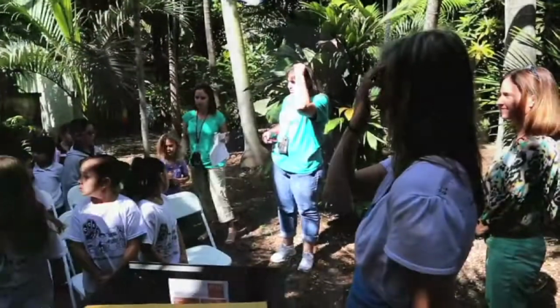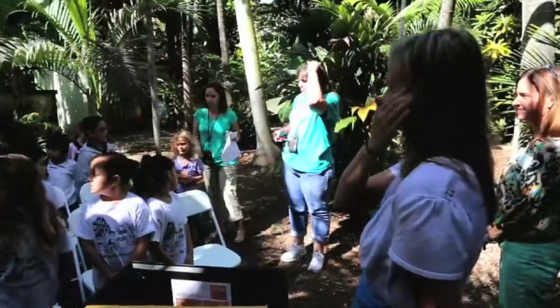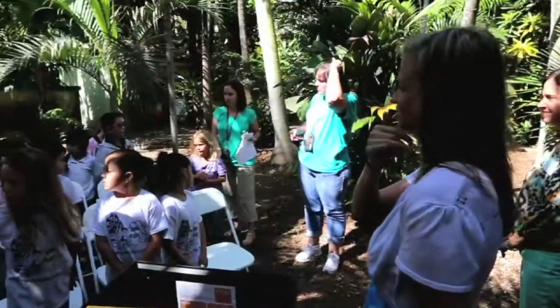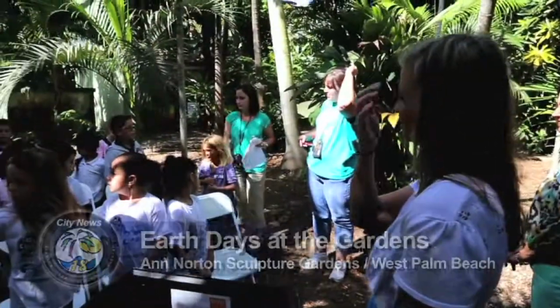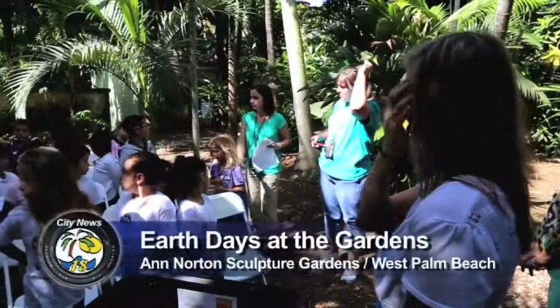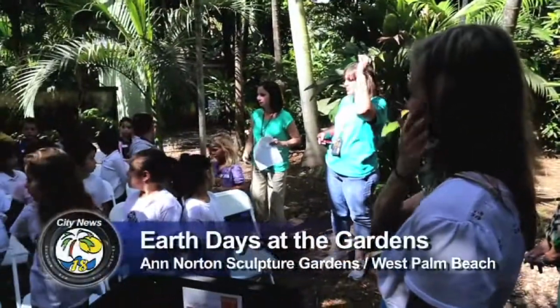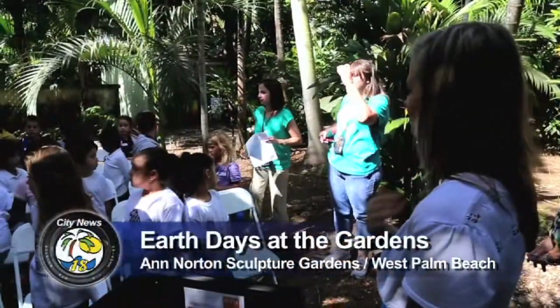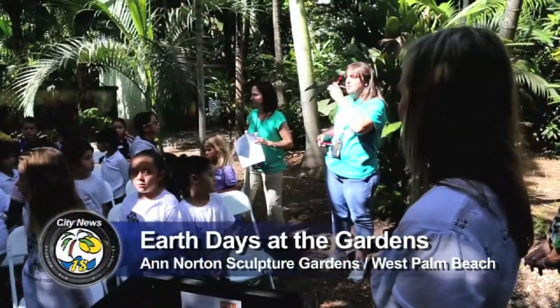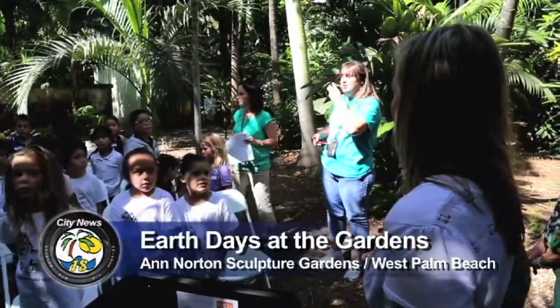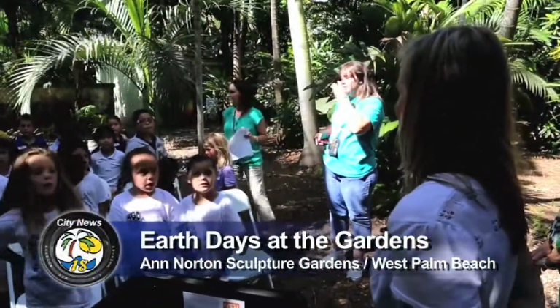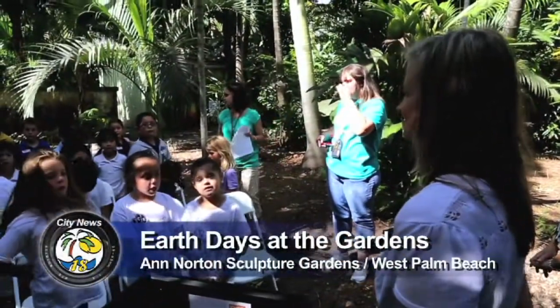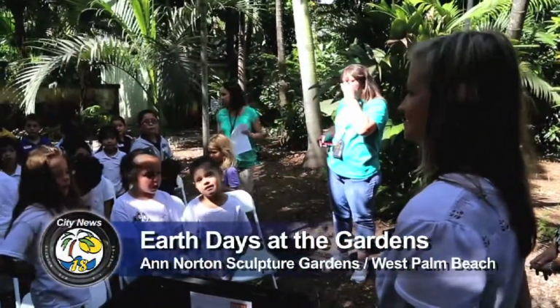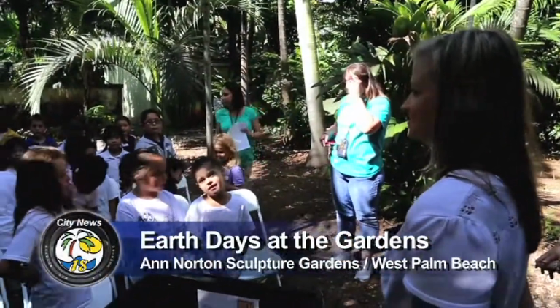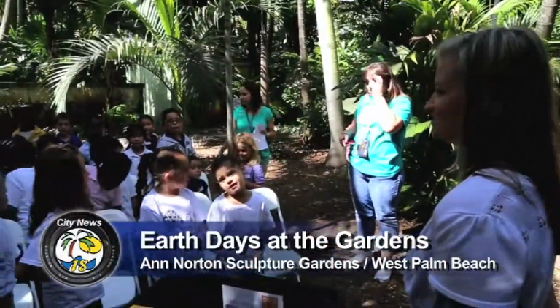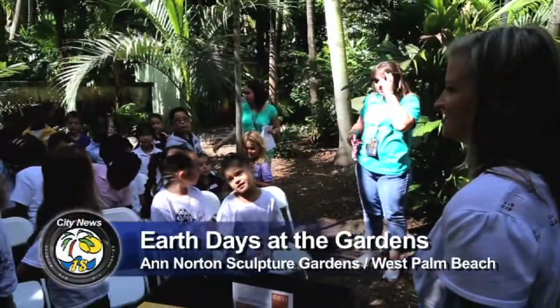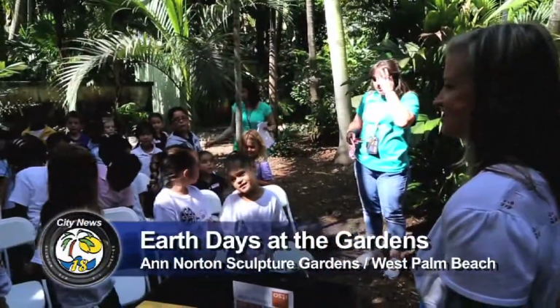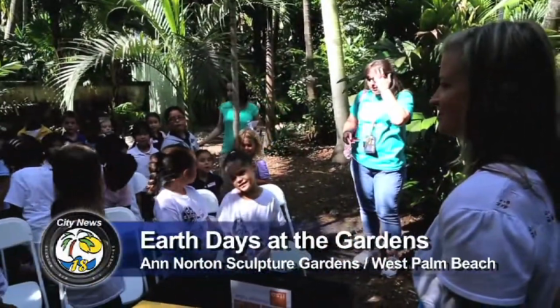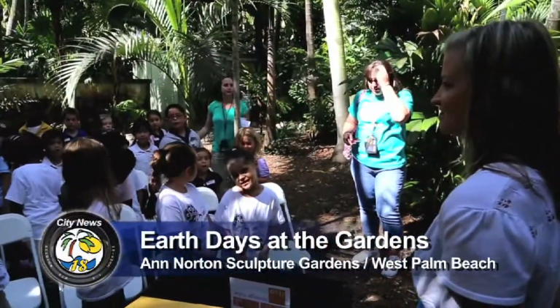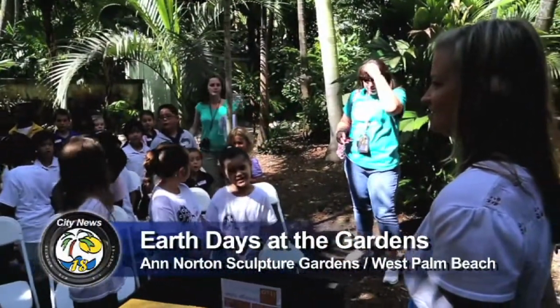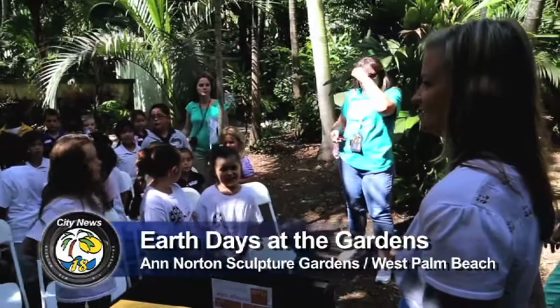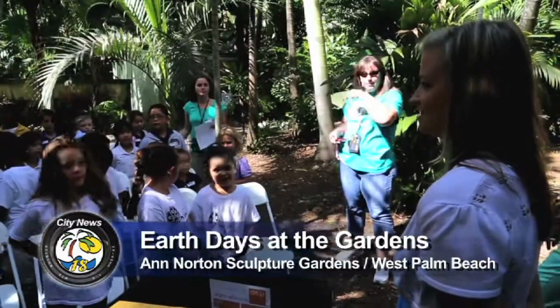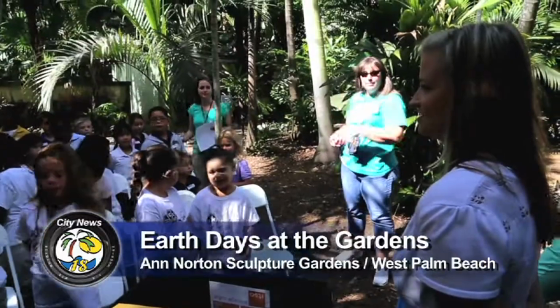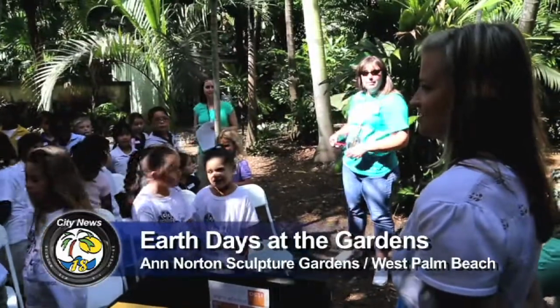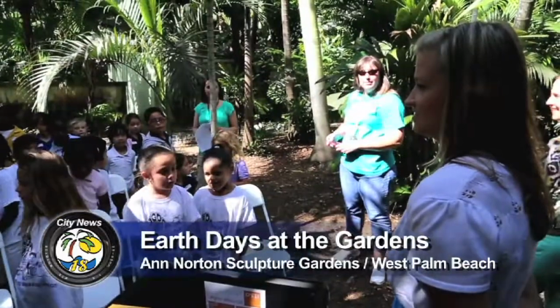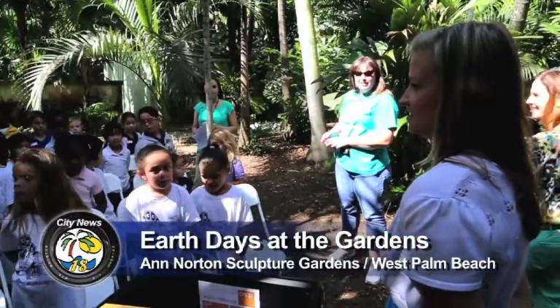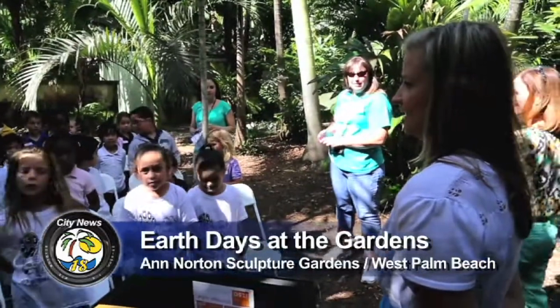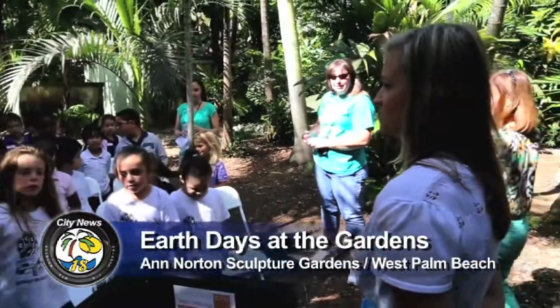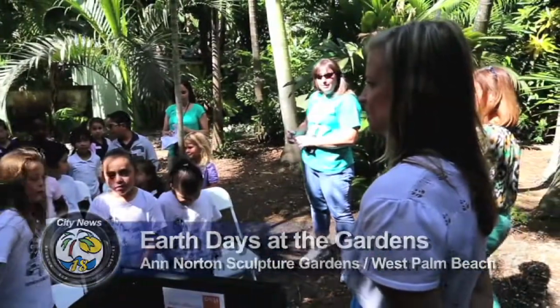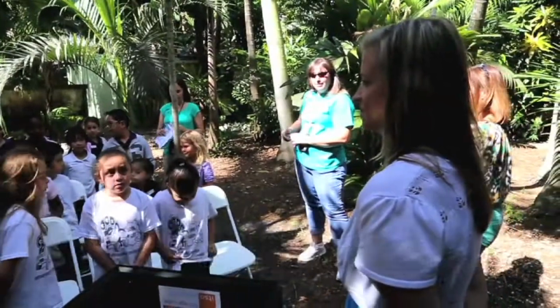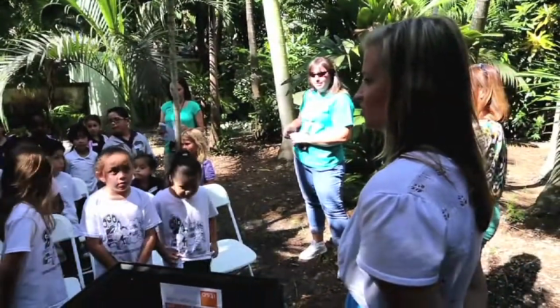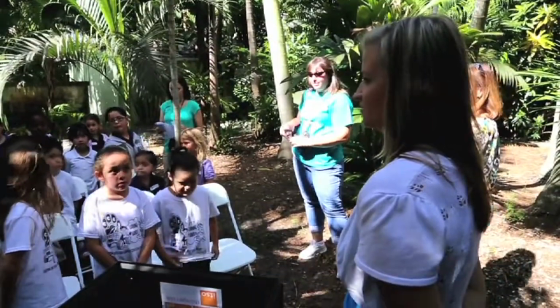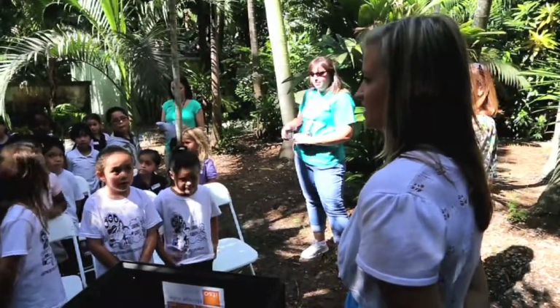Good morning guys, how are you? Good. Happy belated Earth Day.